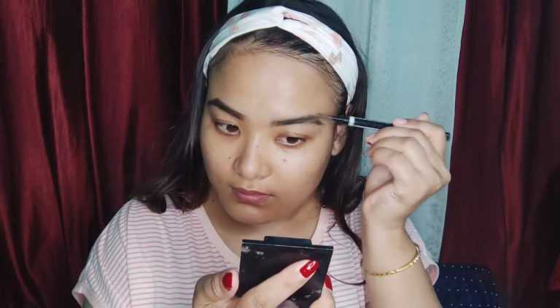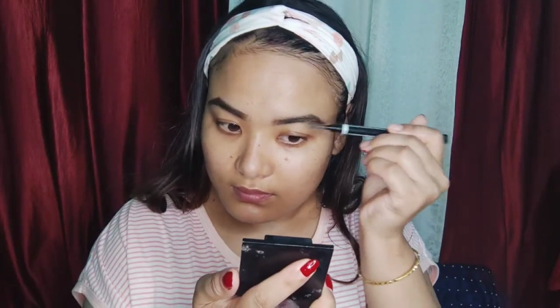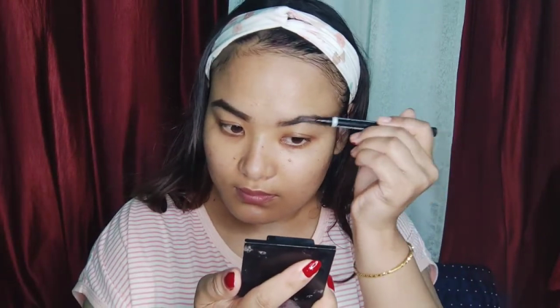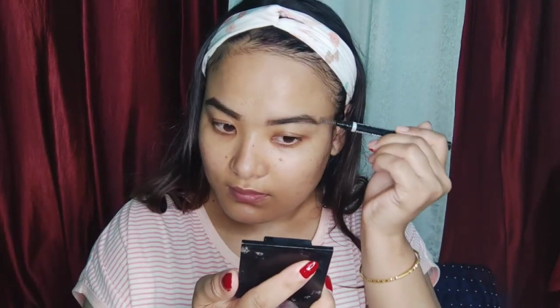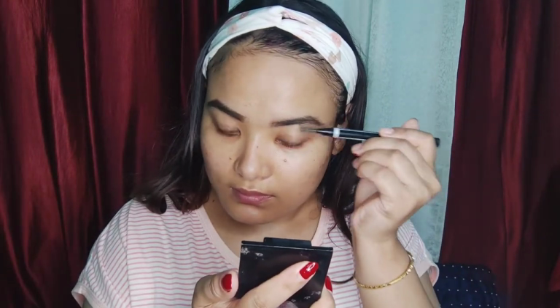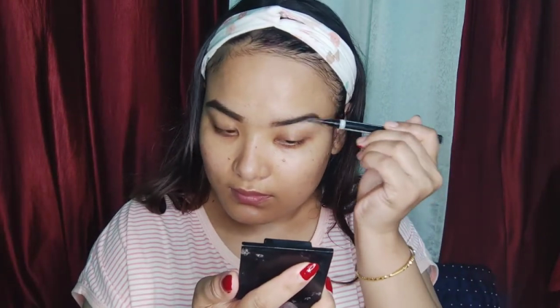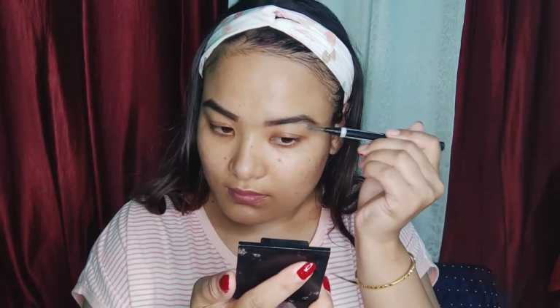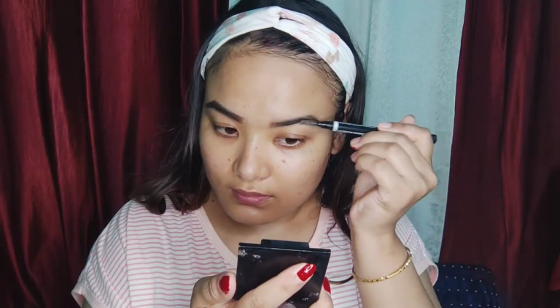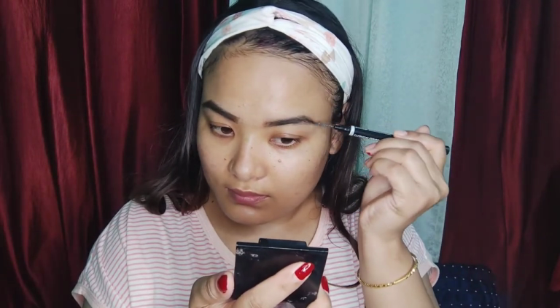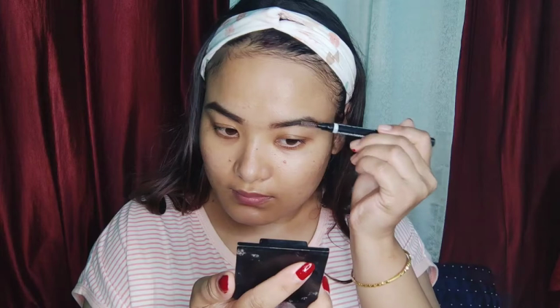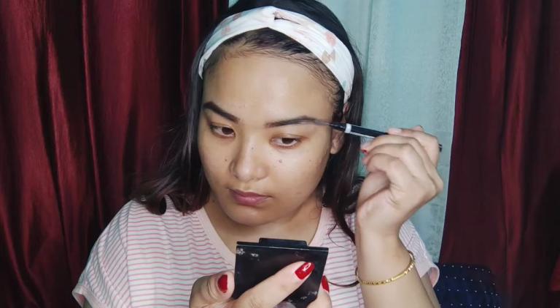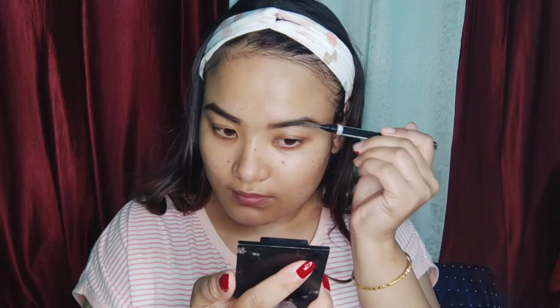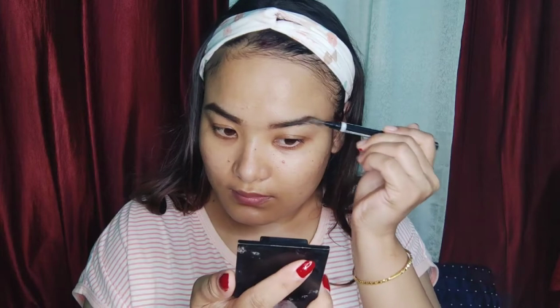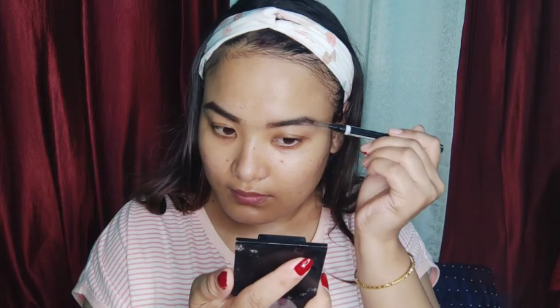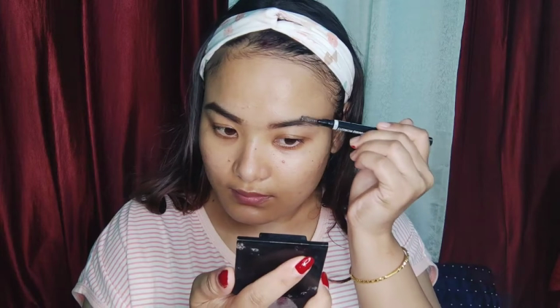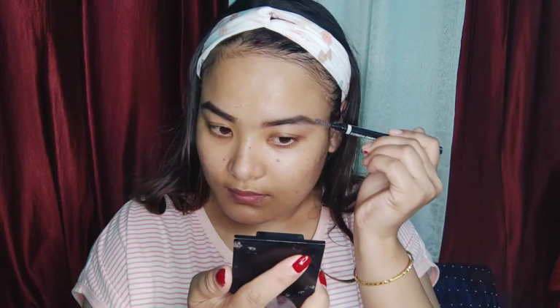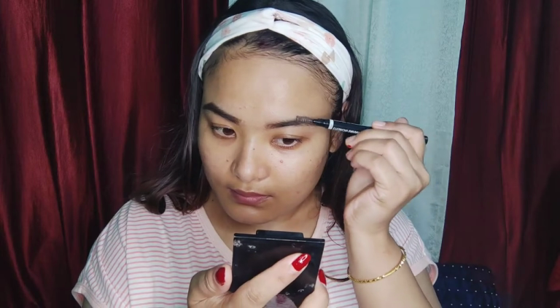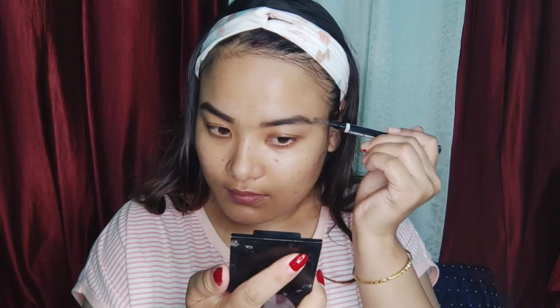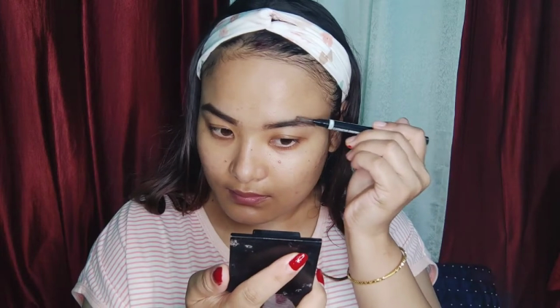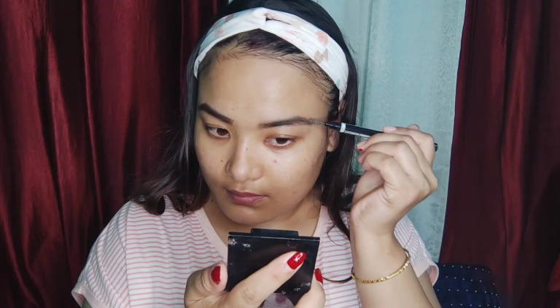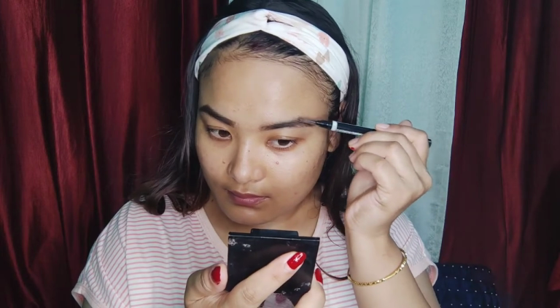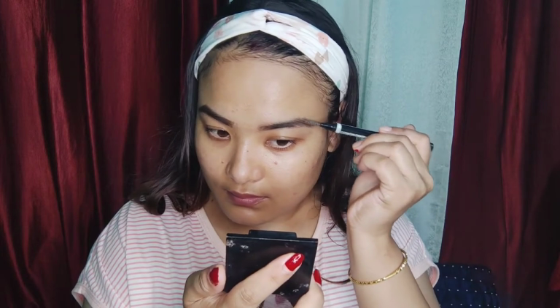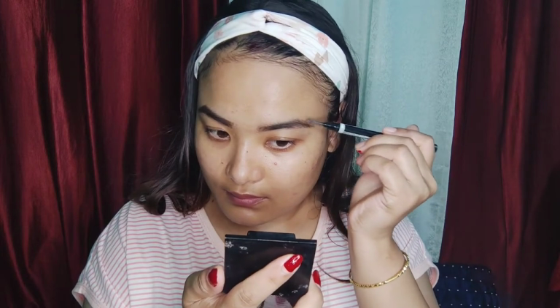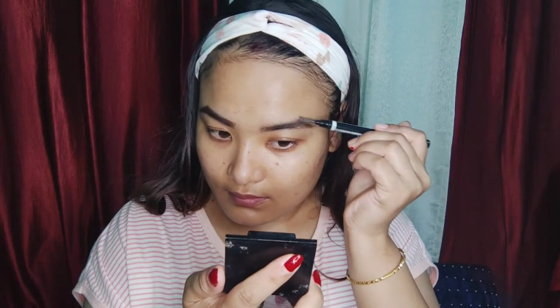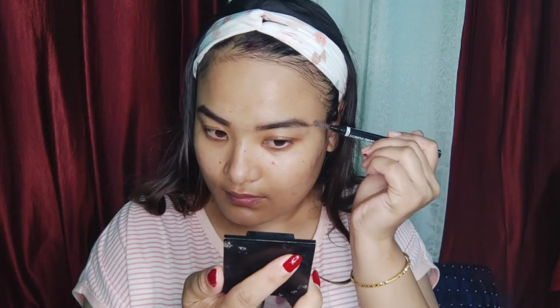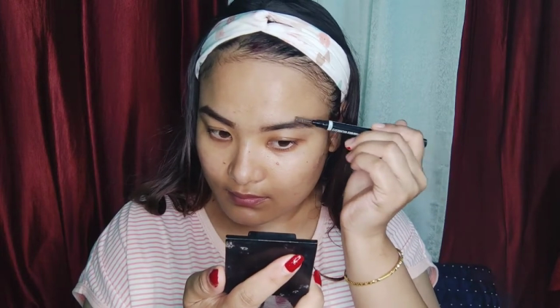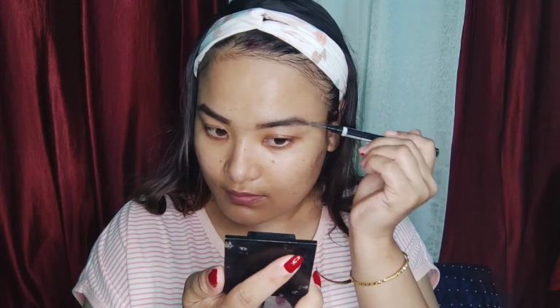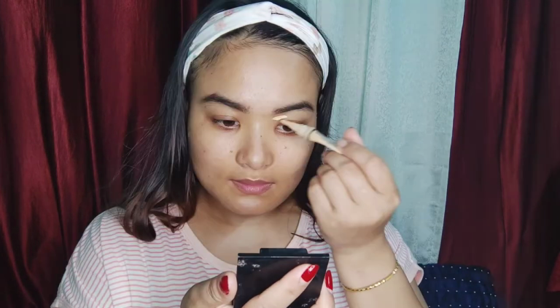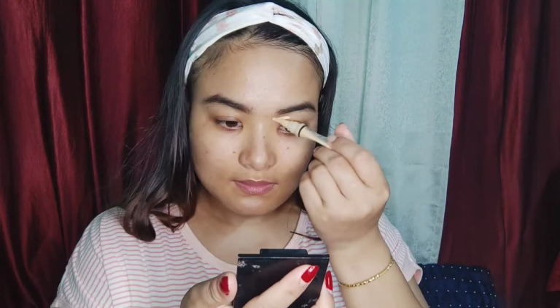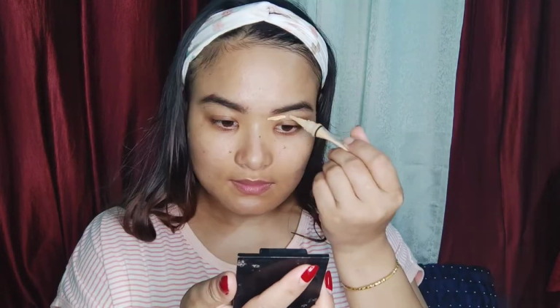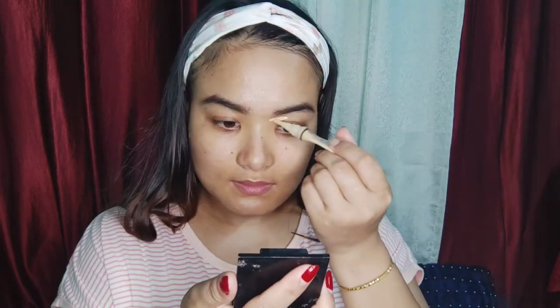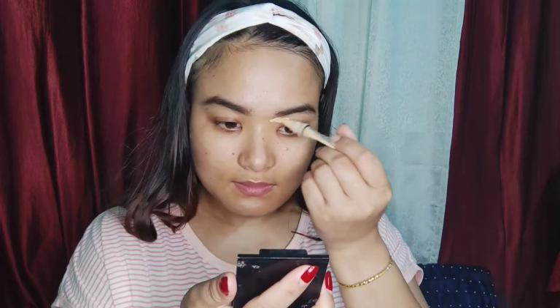In this step, we will use primer. This is the primer you will use to make your foundation base.